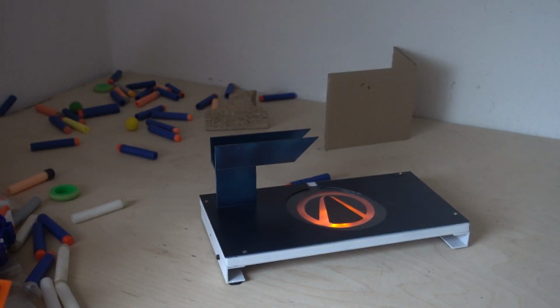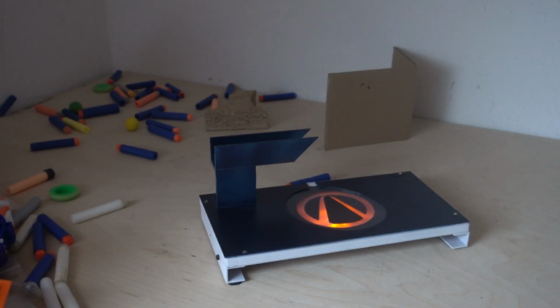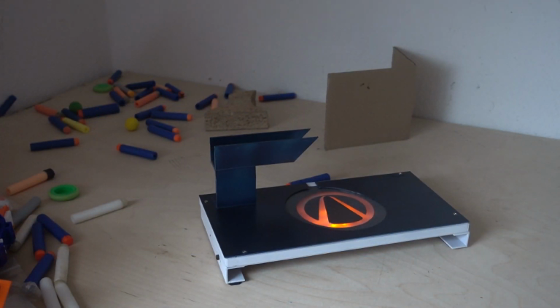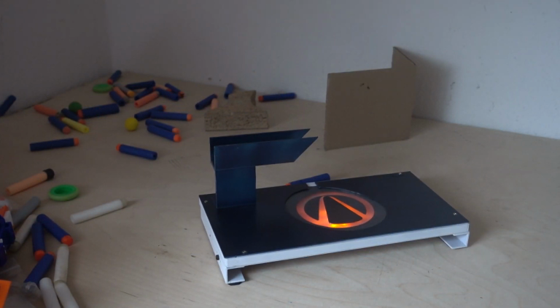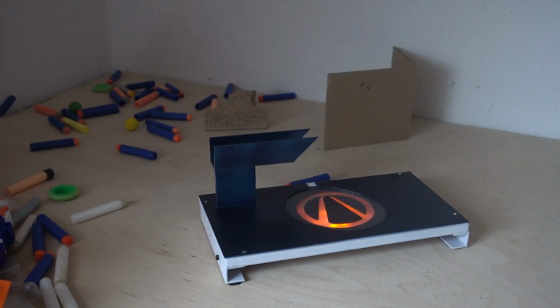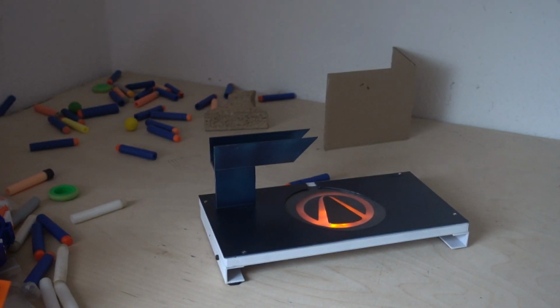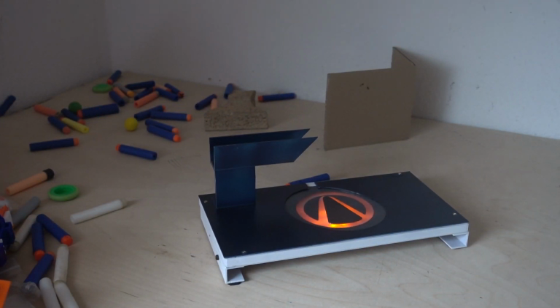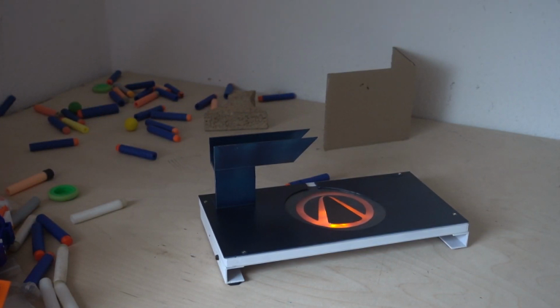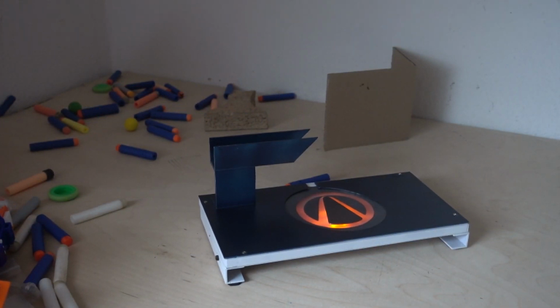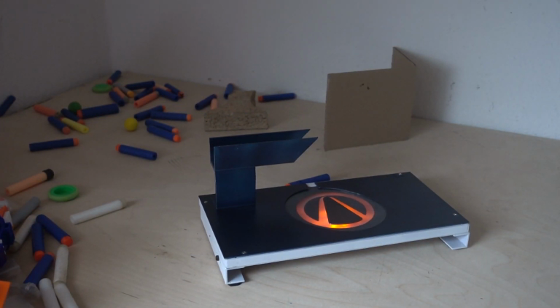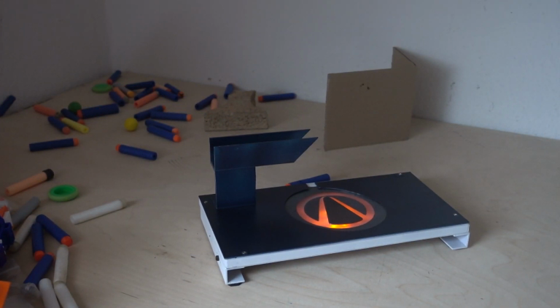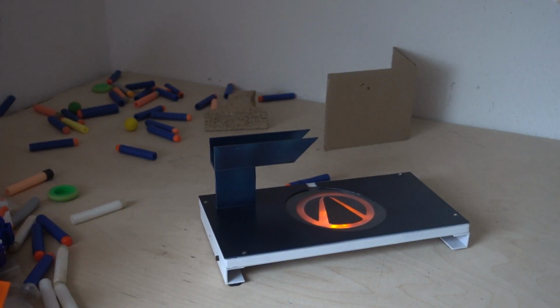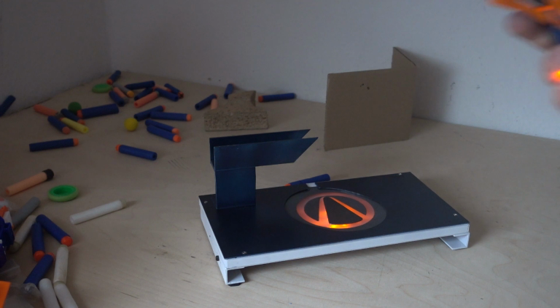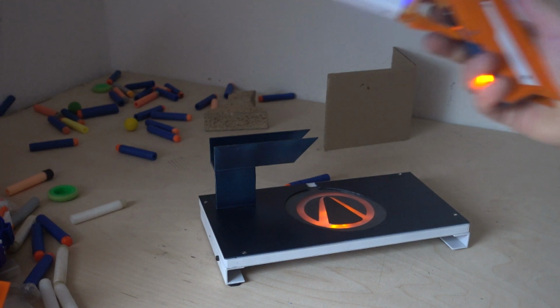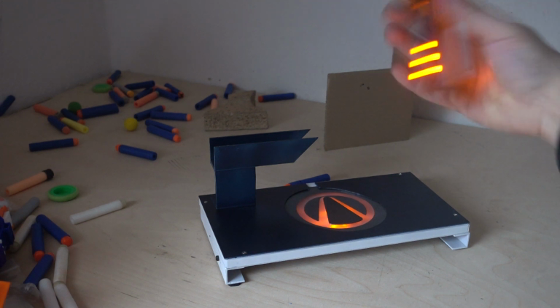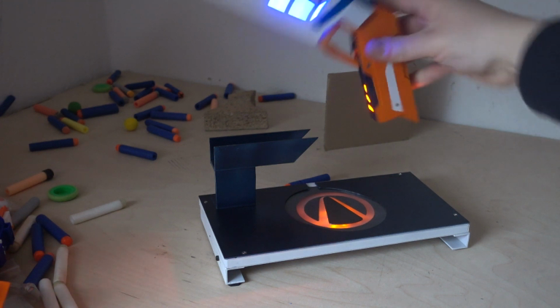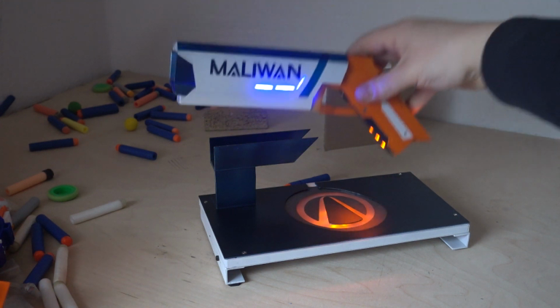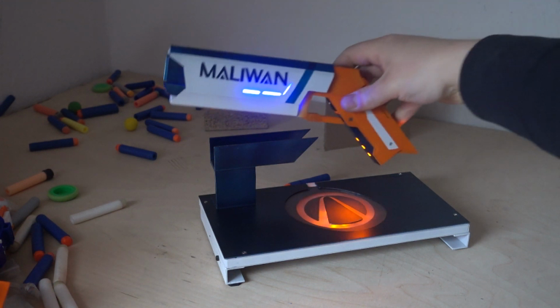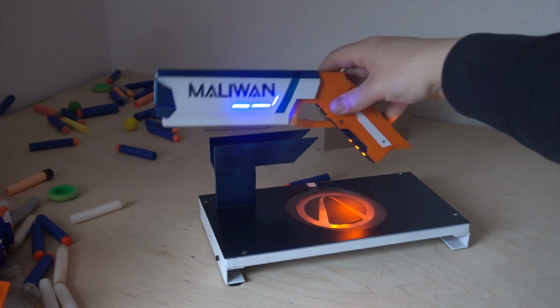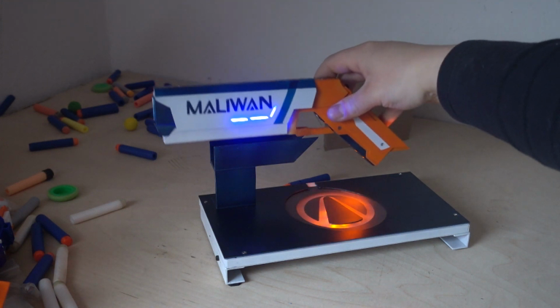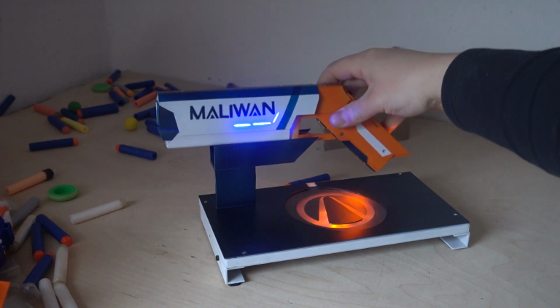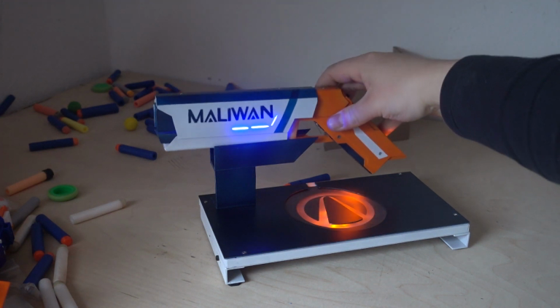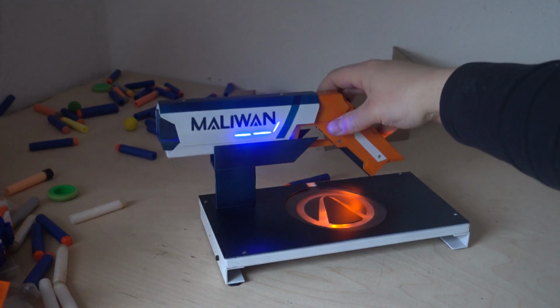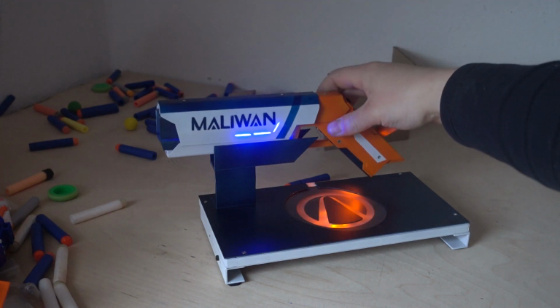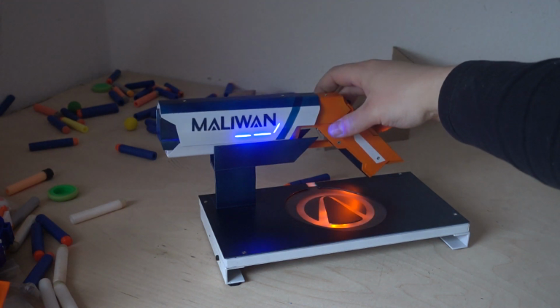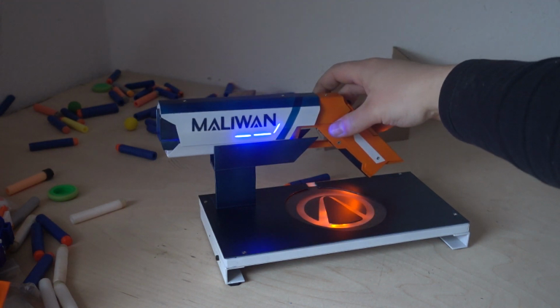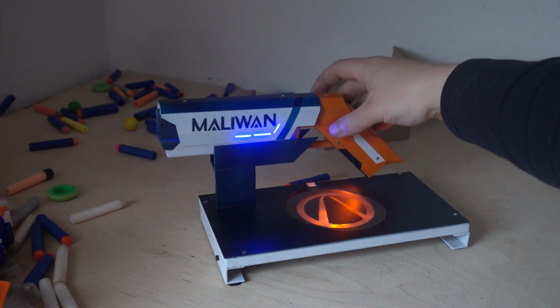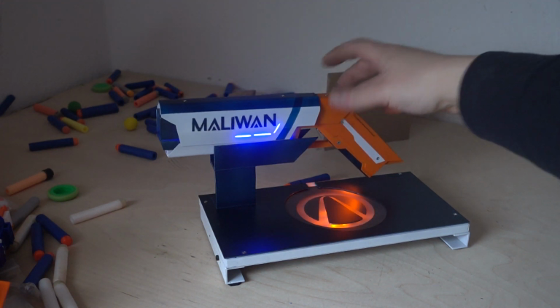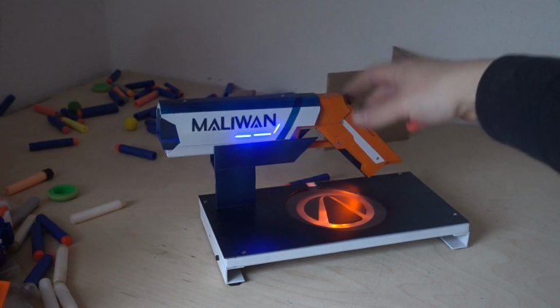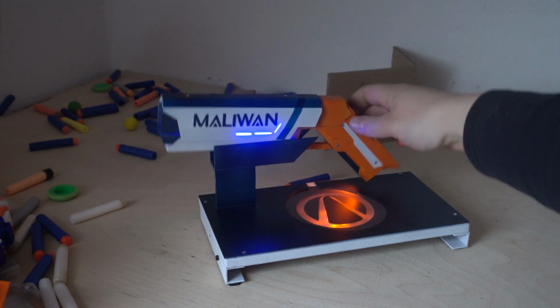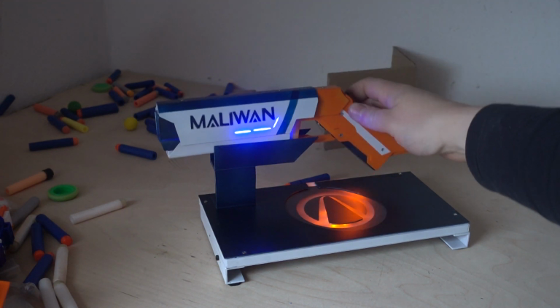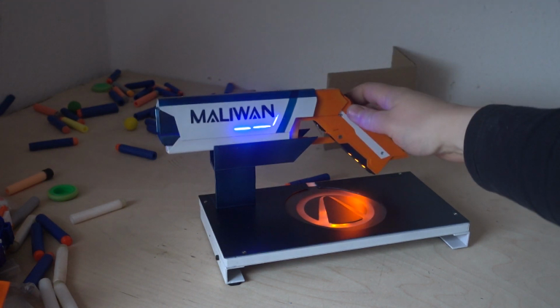Now when you turn off the lights, it looks even harder.